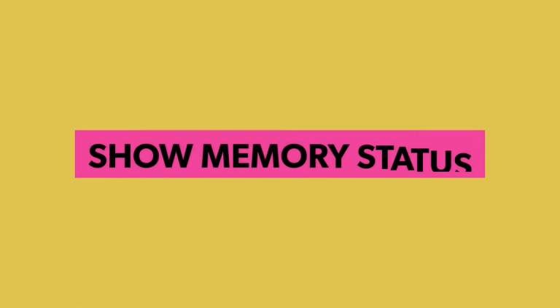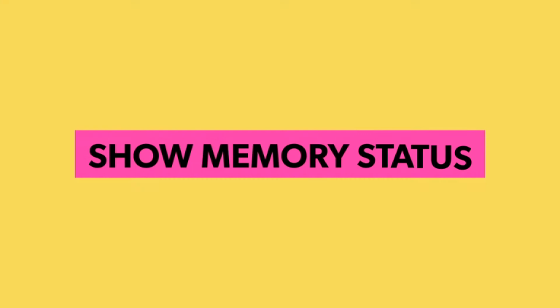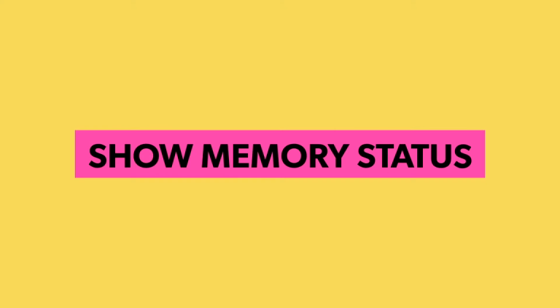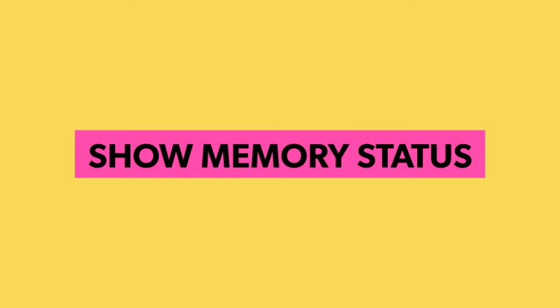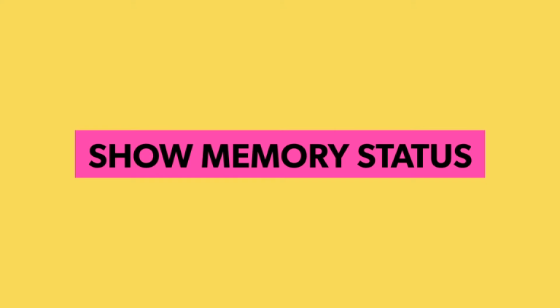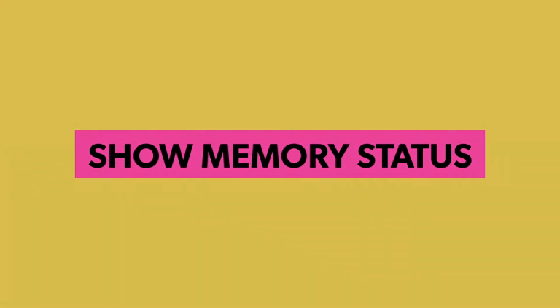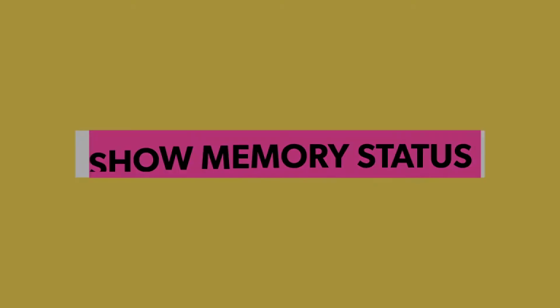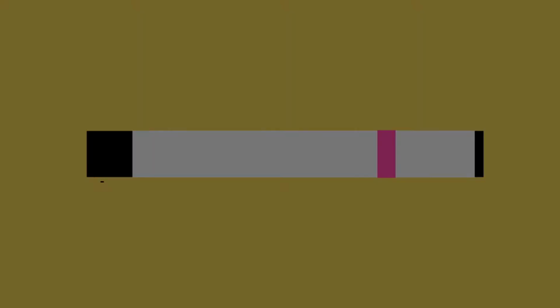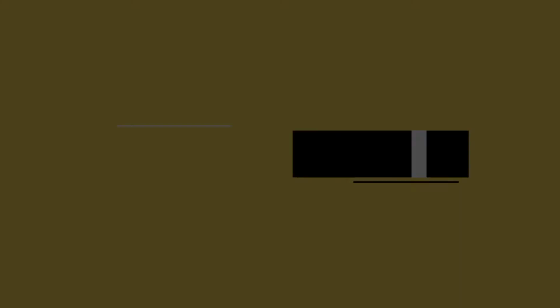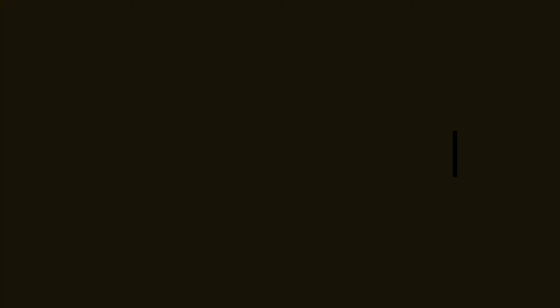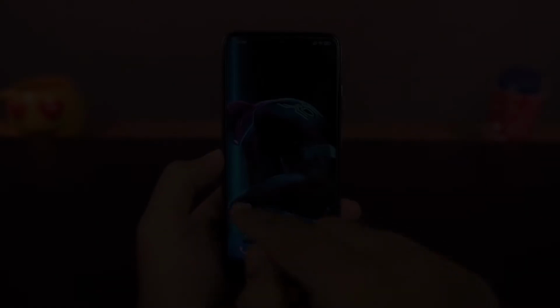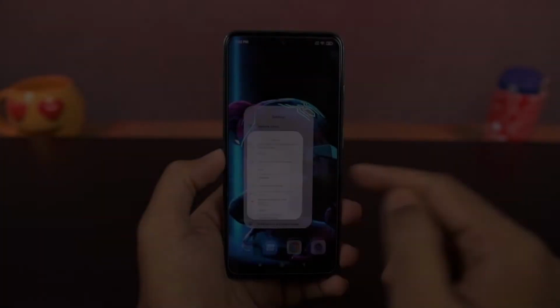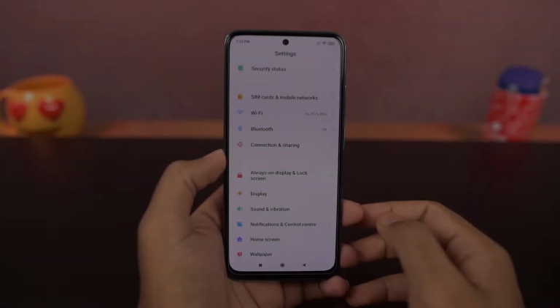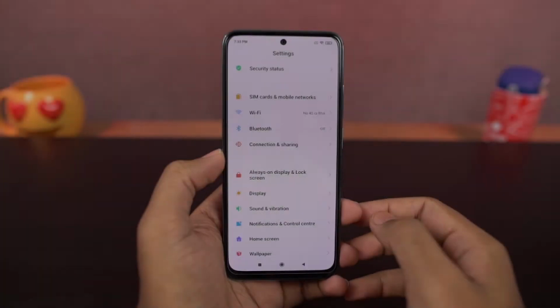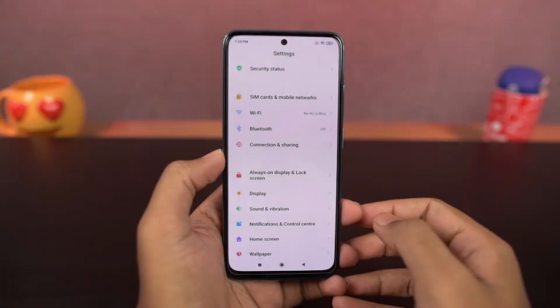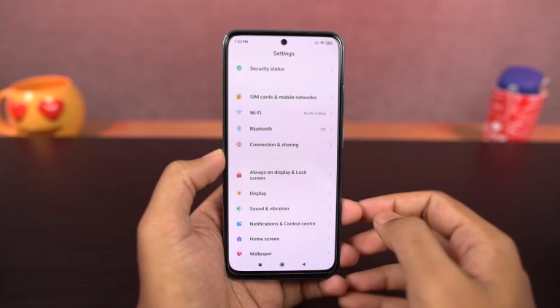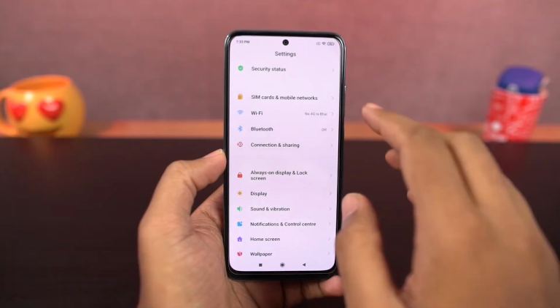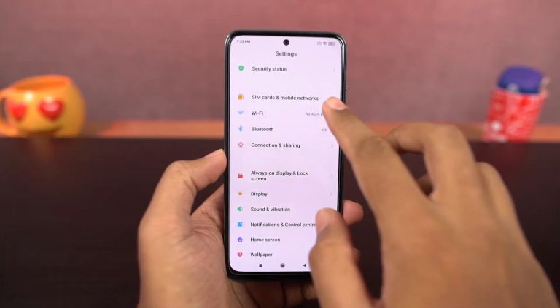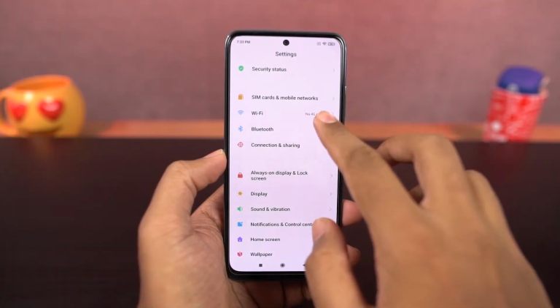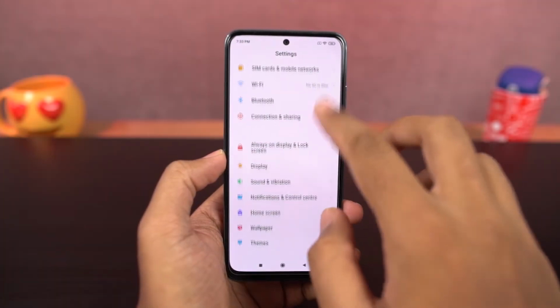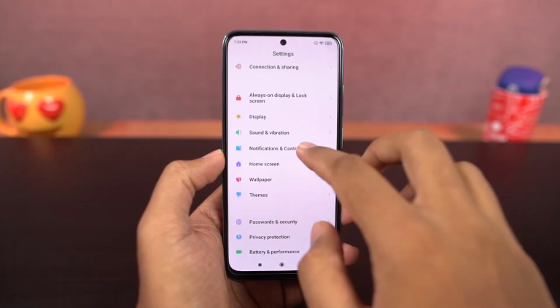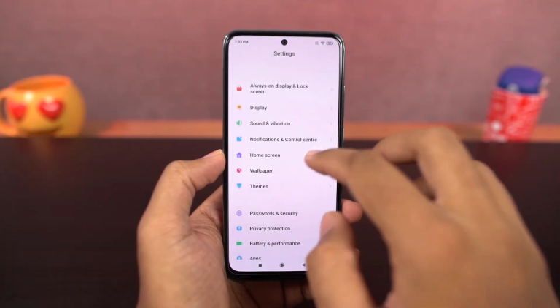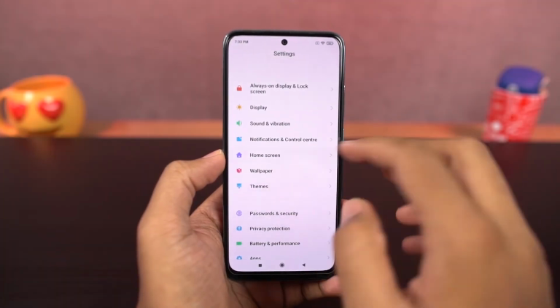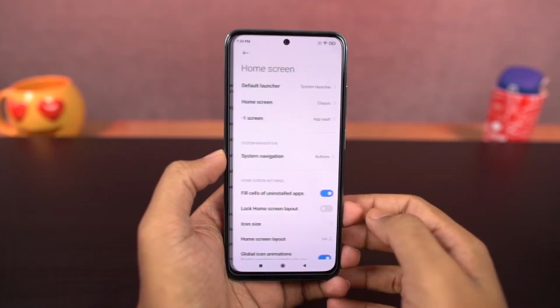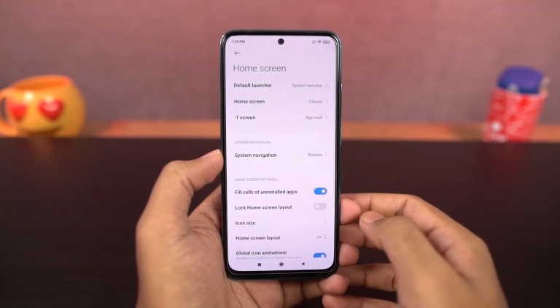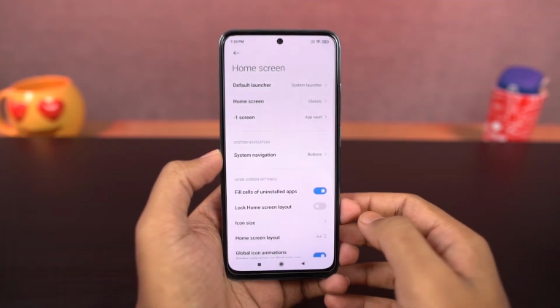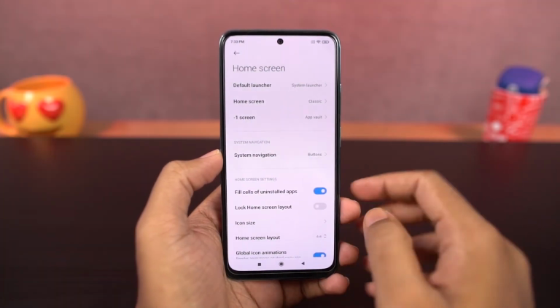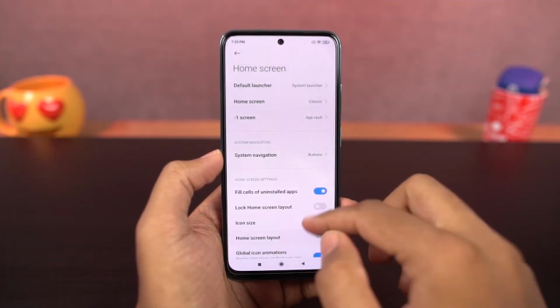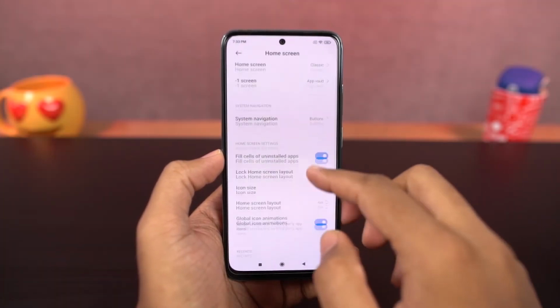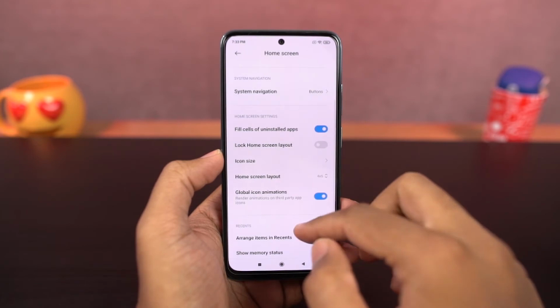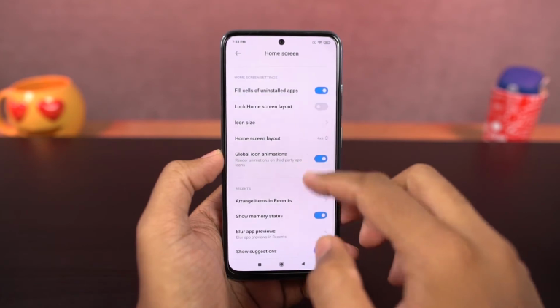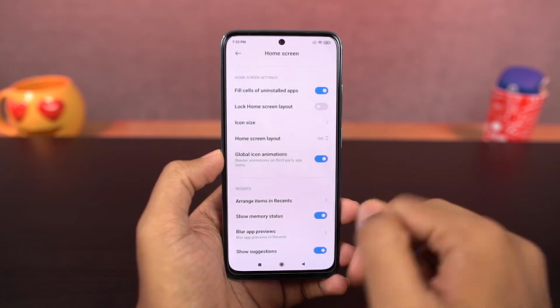Next, we can show memory status. Once you enable this toggle, it will show the current RAM usage in the recent apps page.